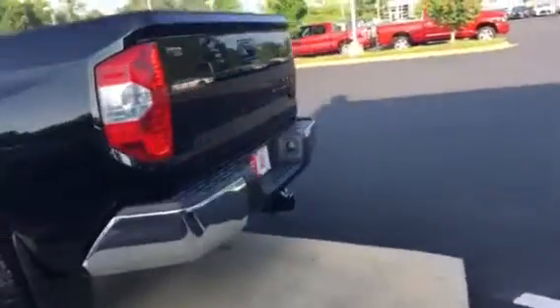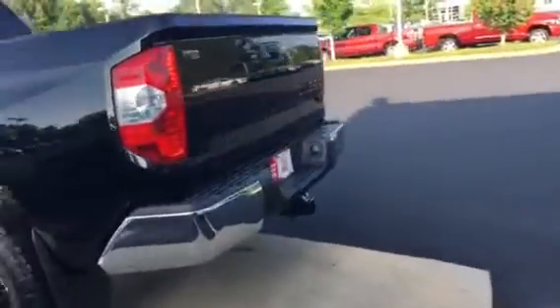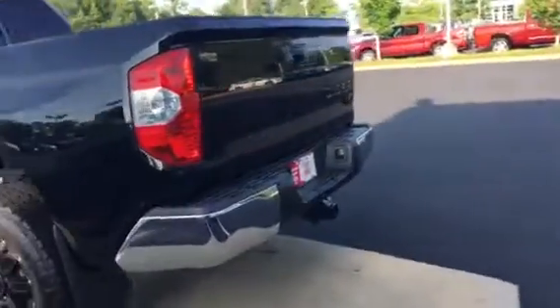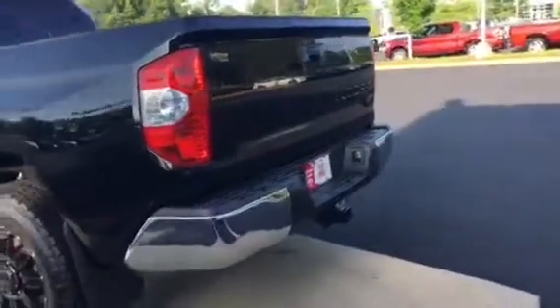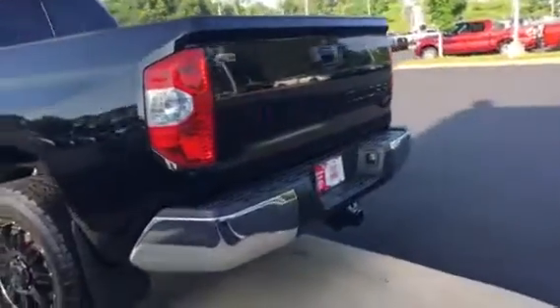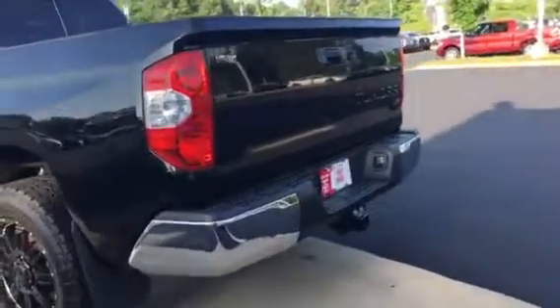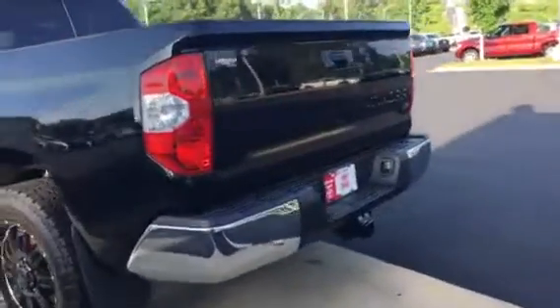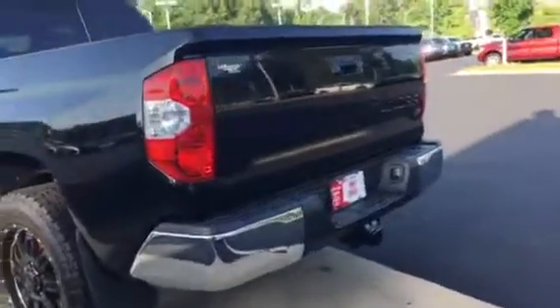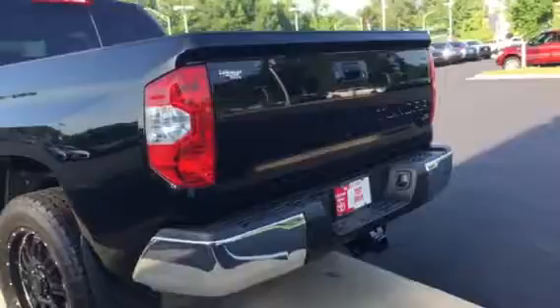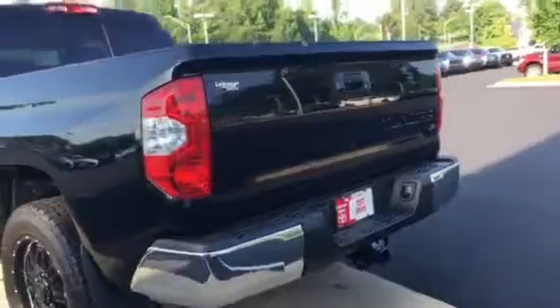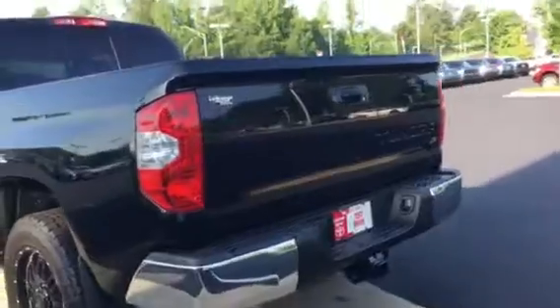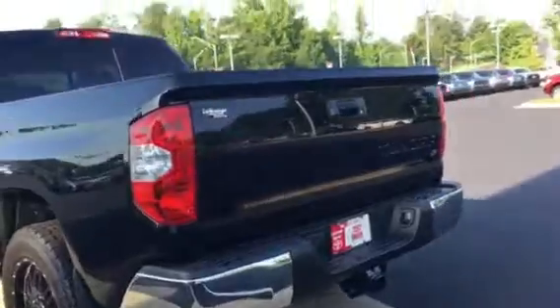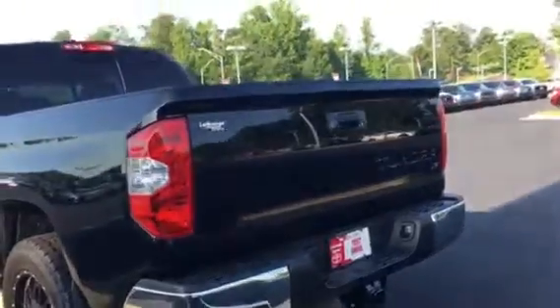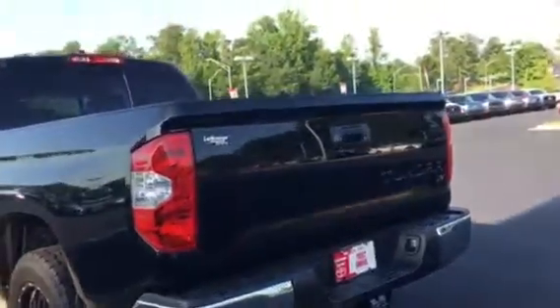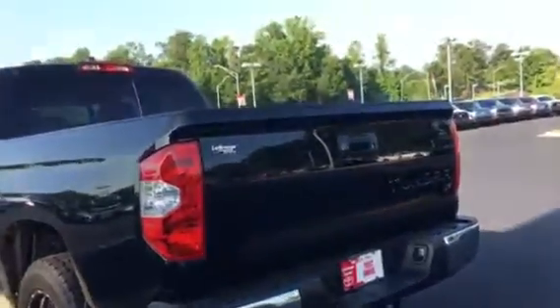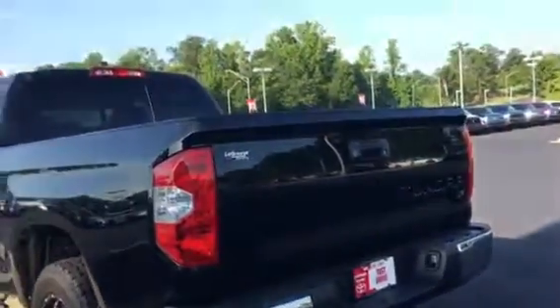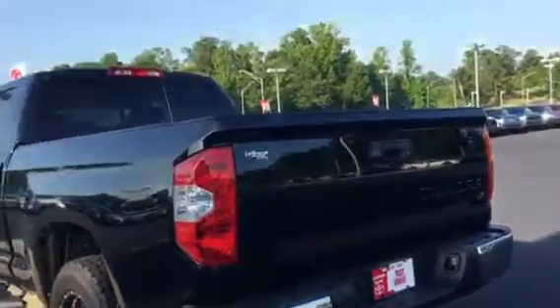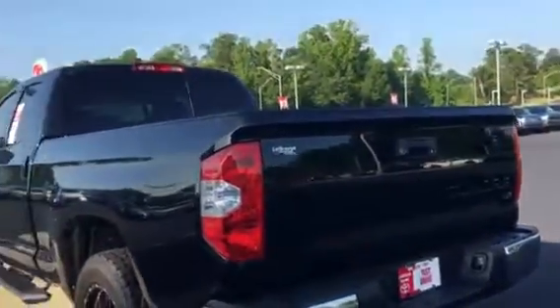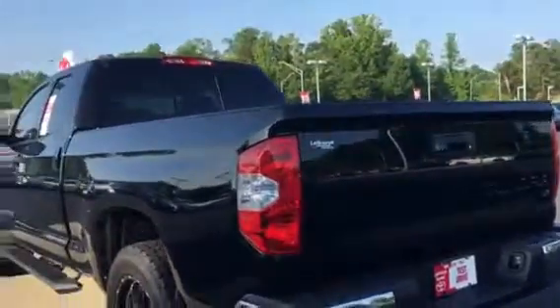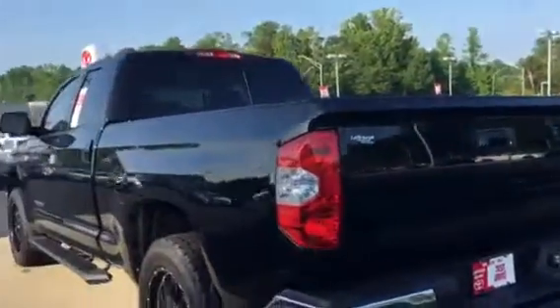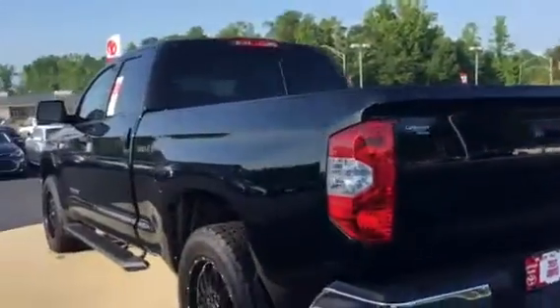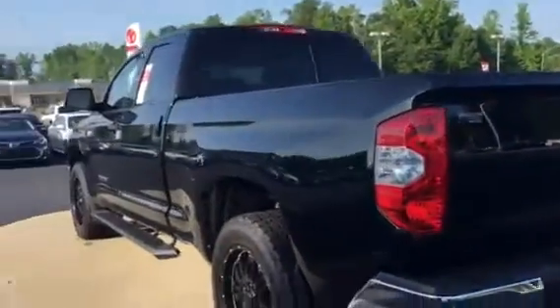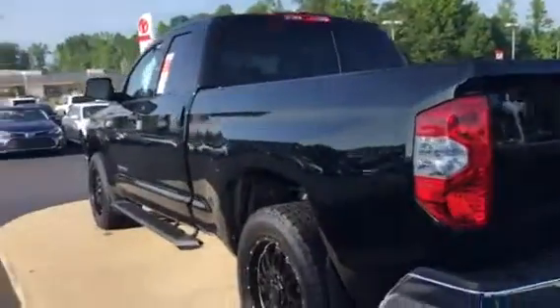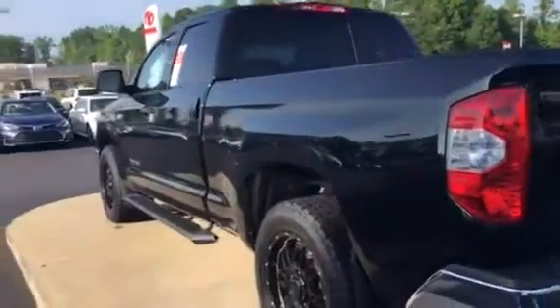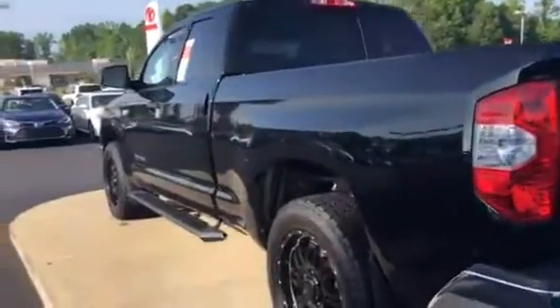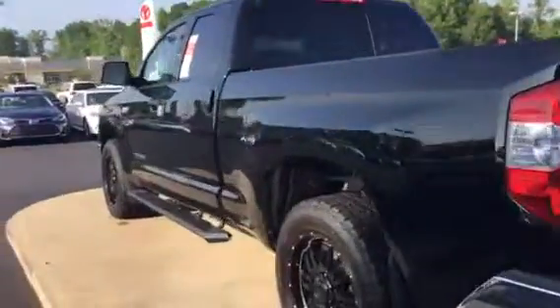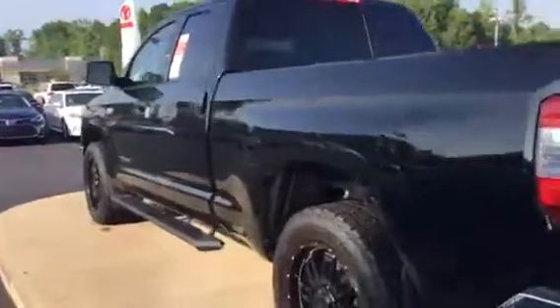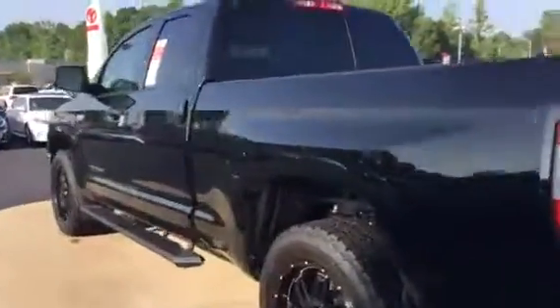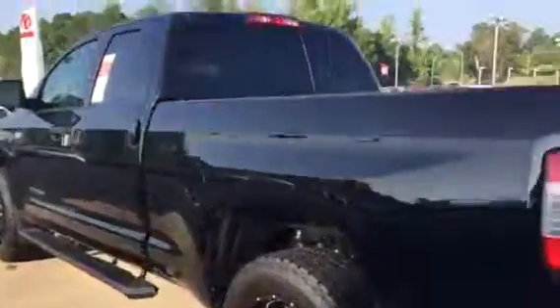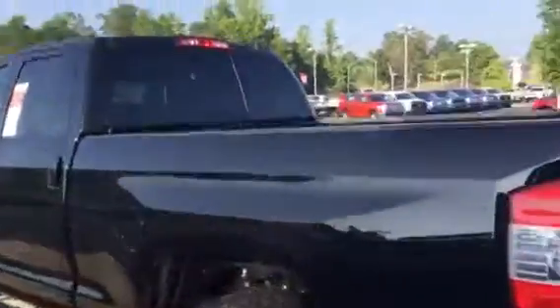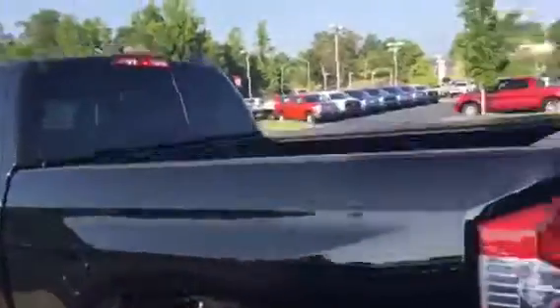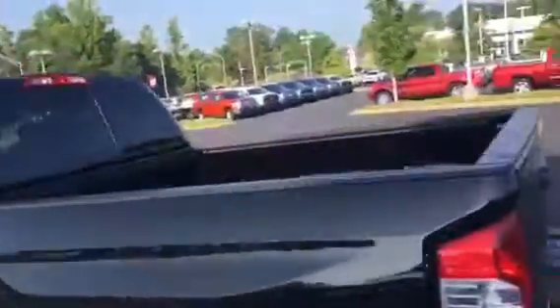Of course, it's got the towing package with the 5.7. You can lock the tailgate.